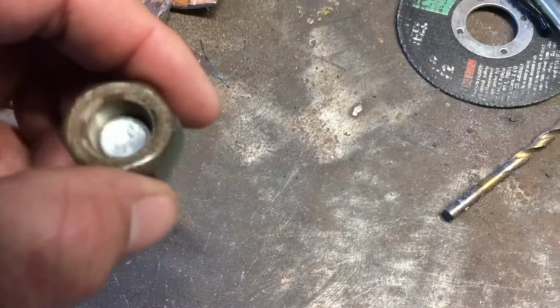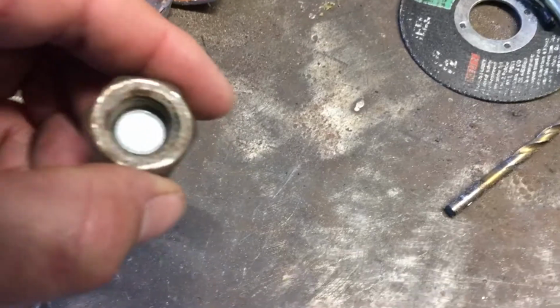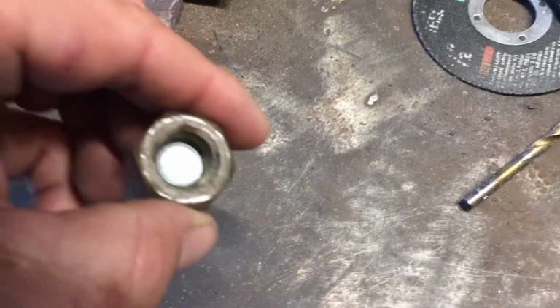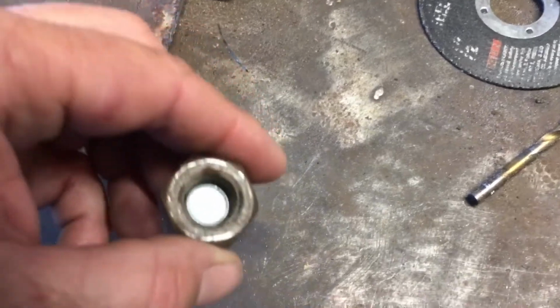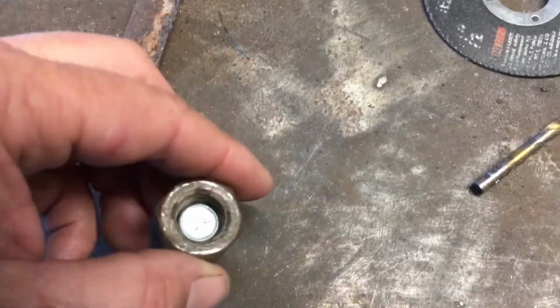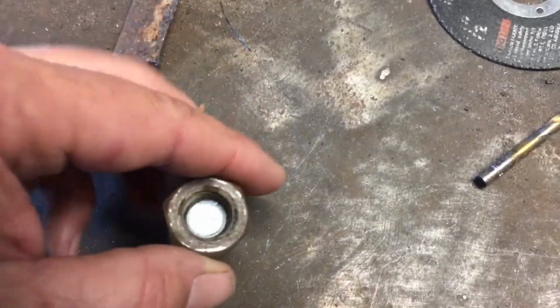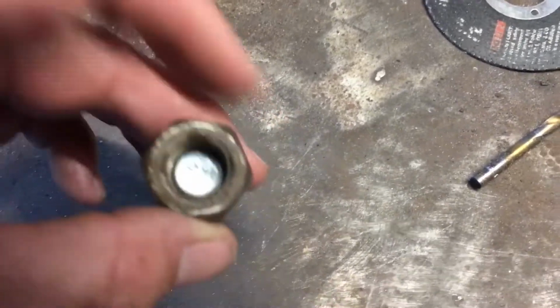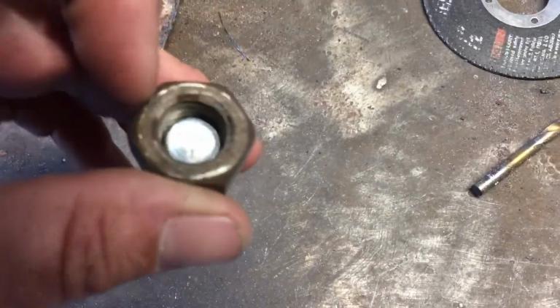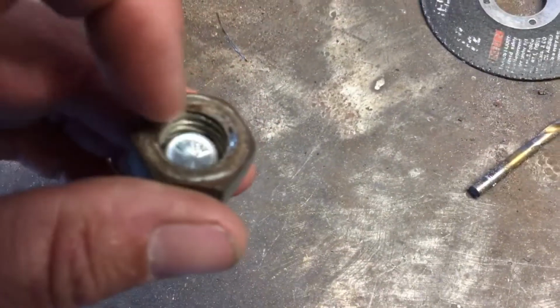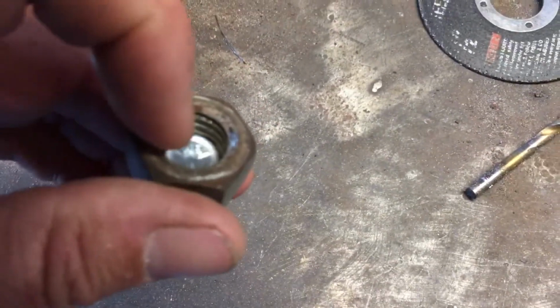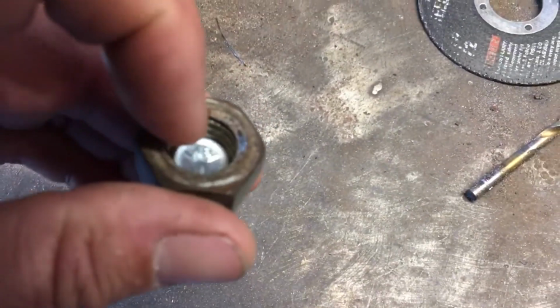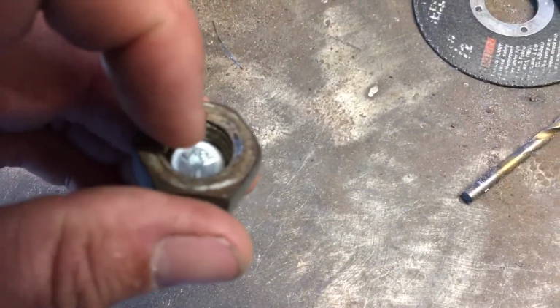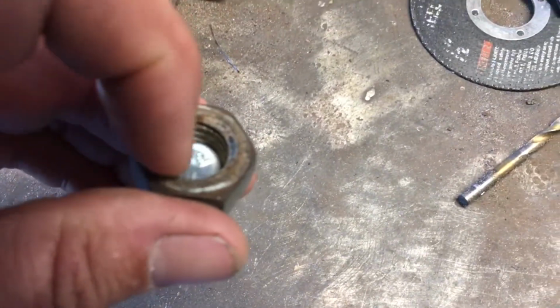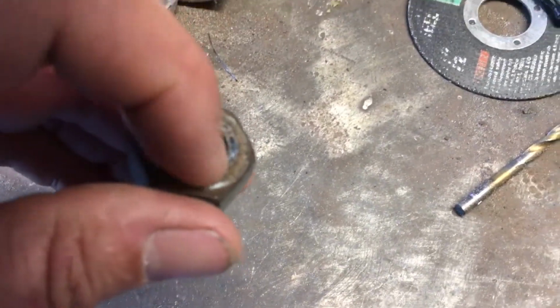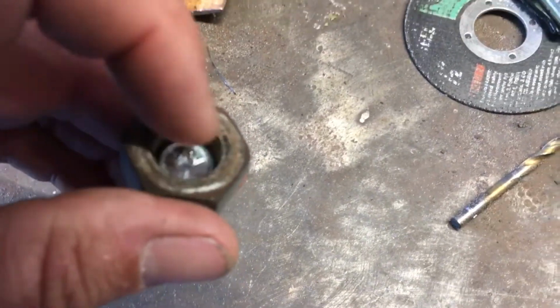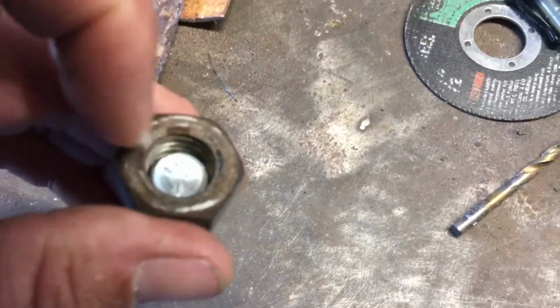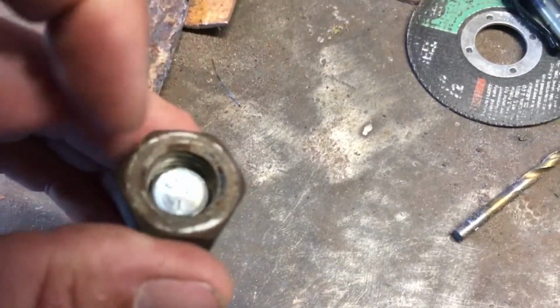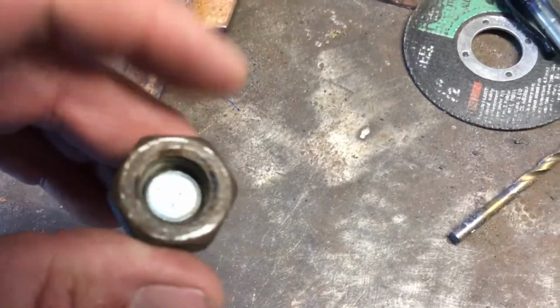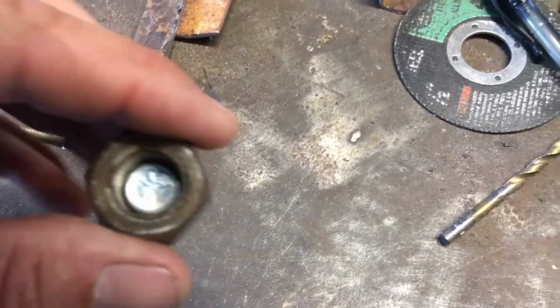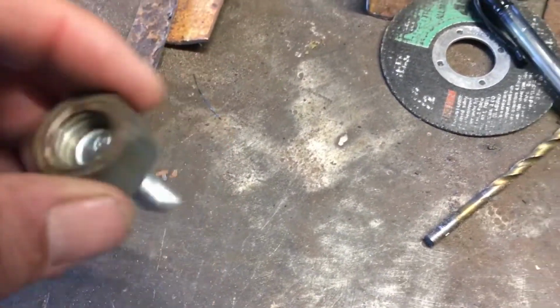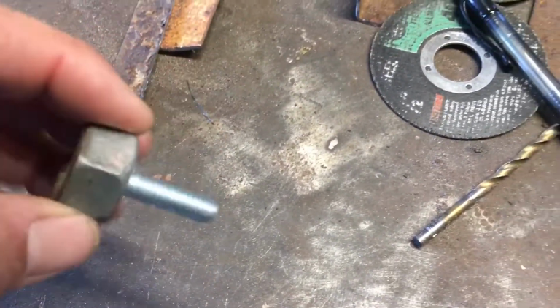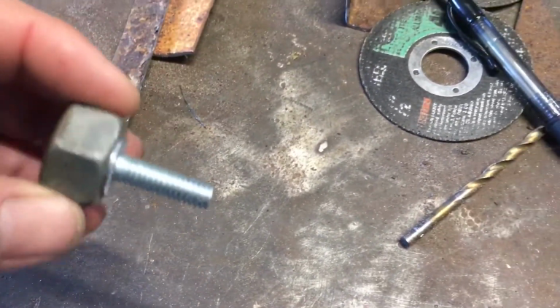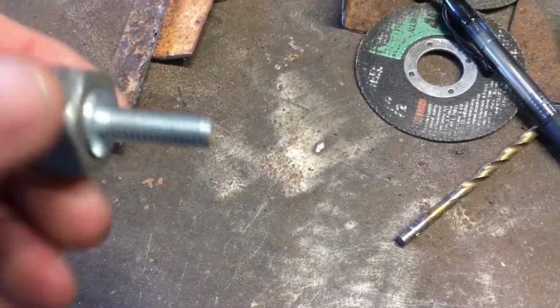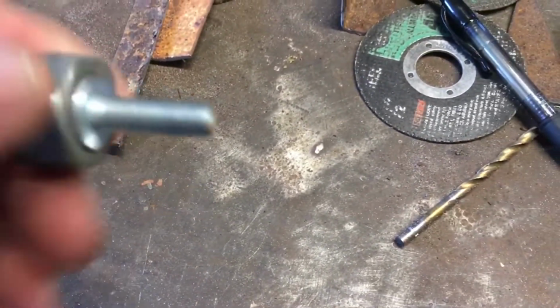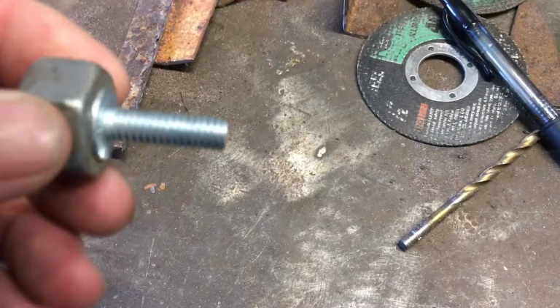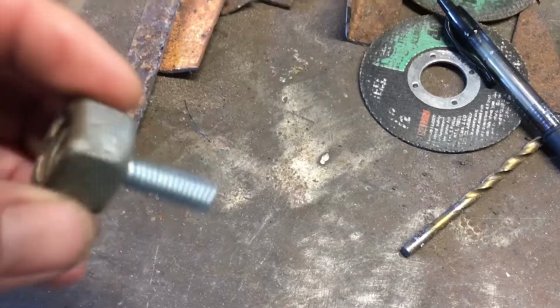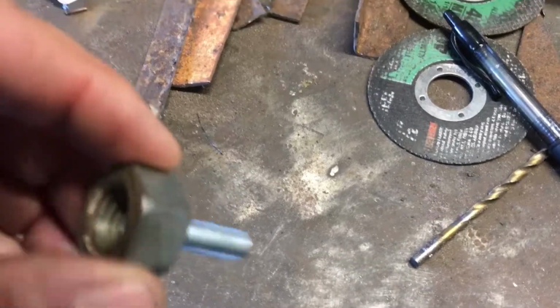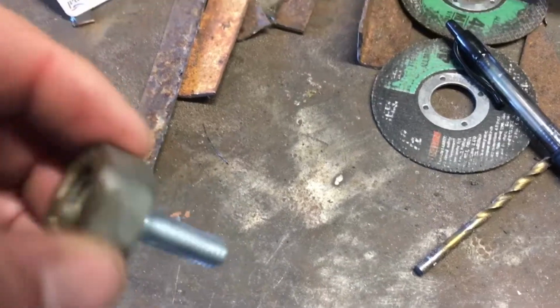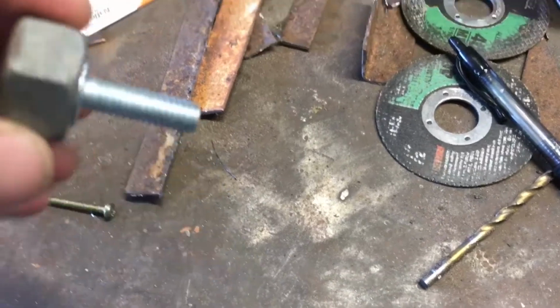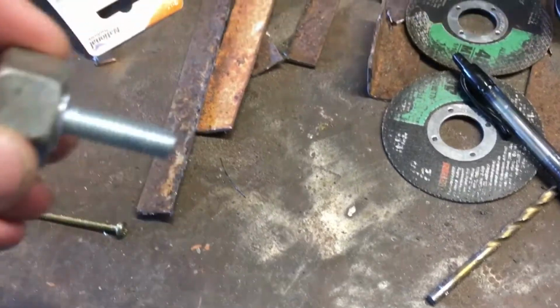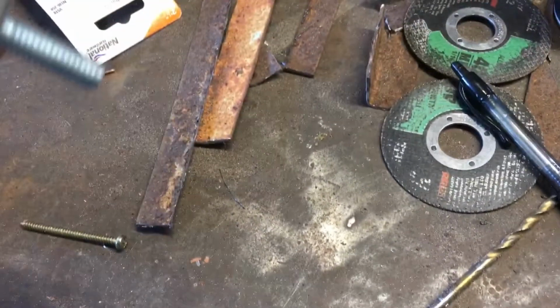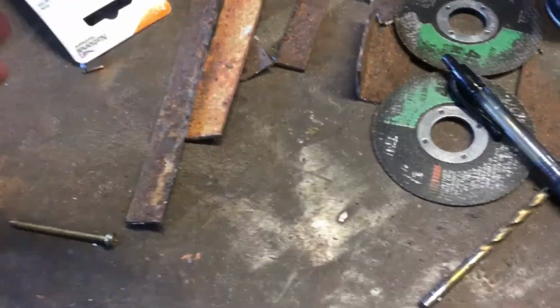We'll just press that down over the bolt, shoot some weld in there, and that's plenty of rigging and tacking with your finger — we're hoping.